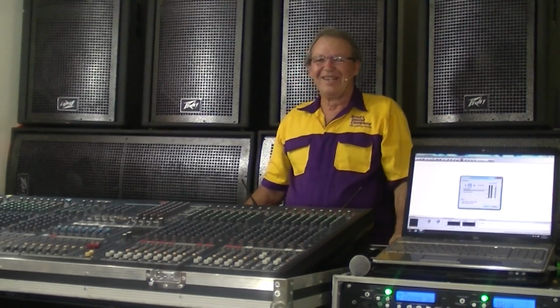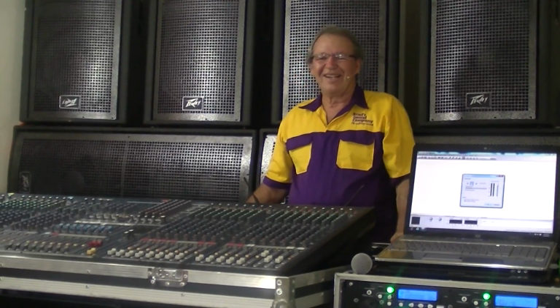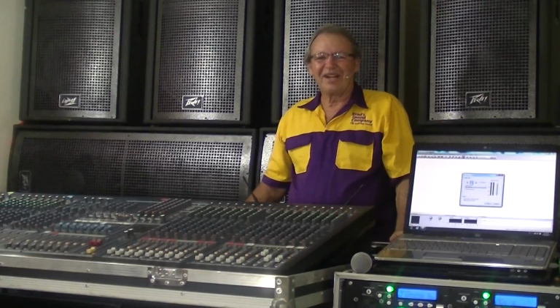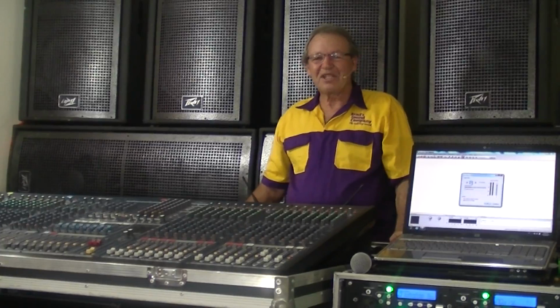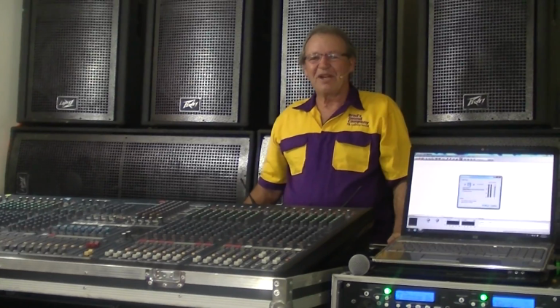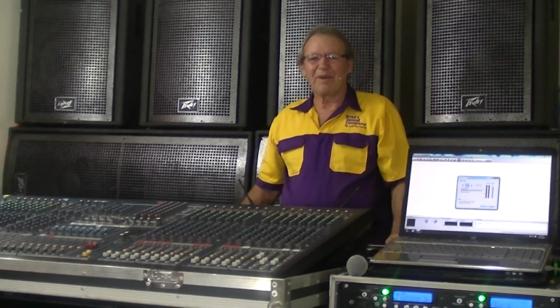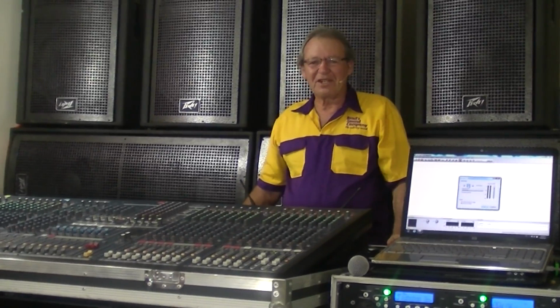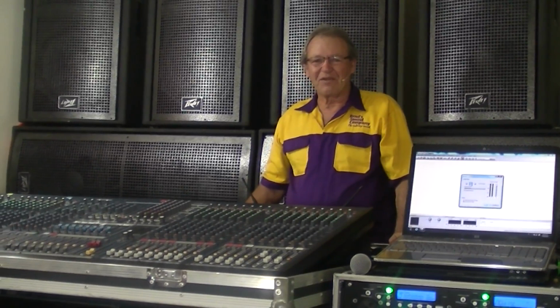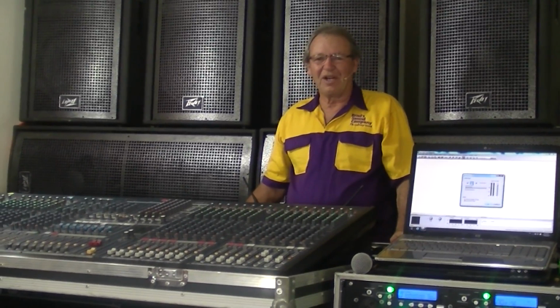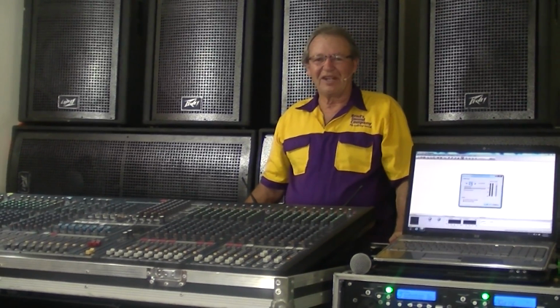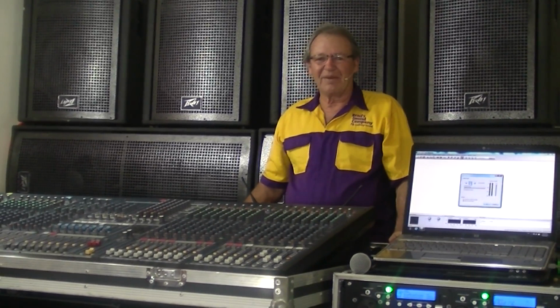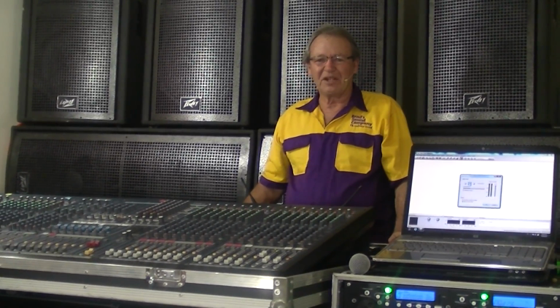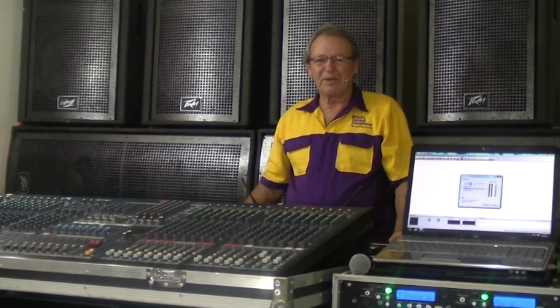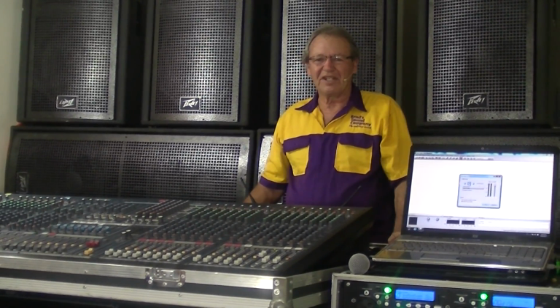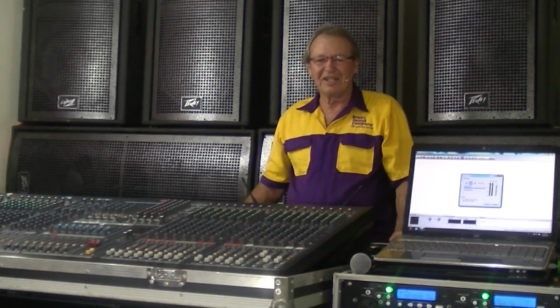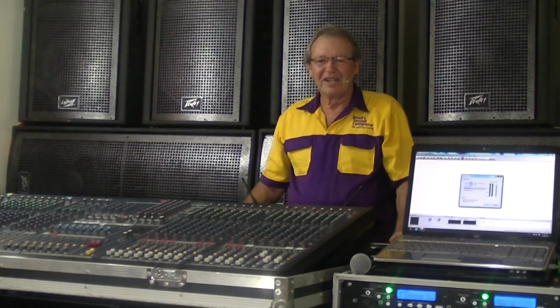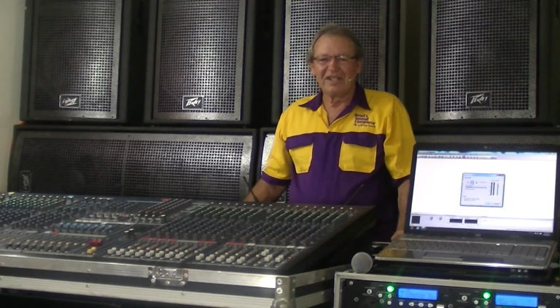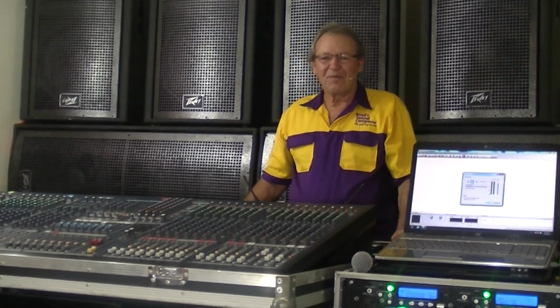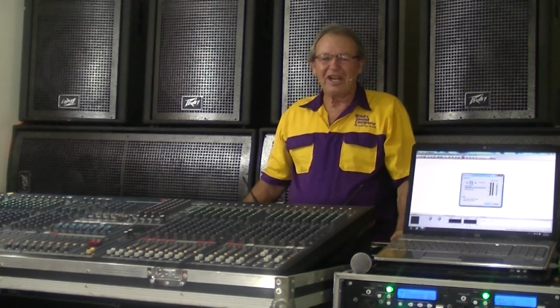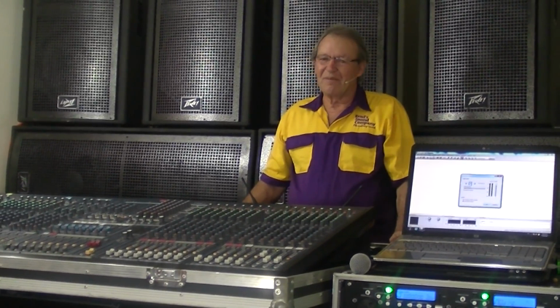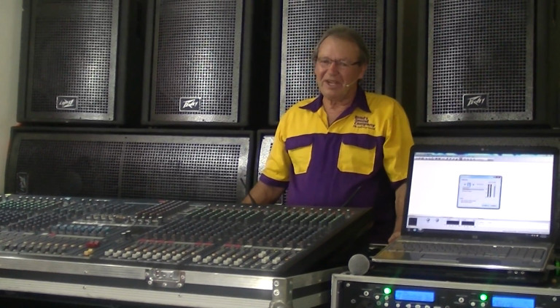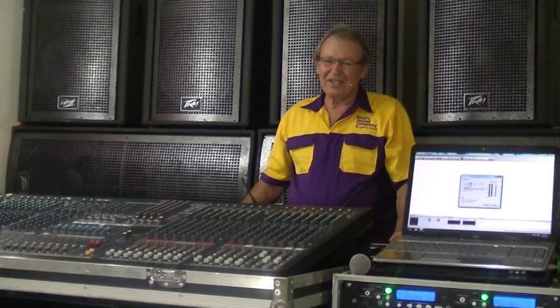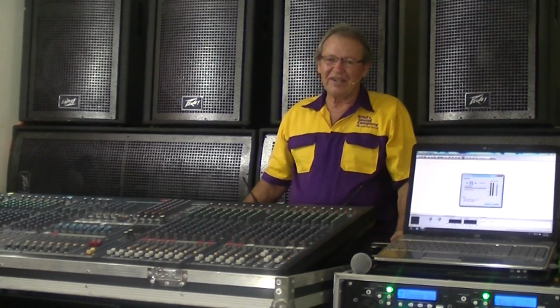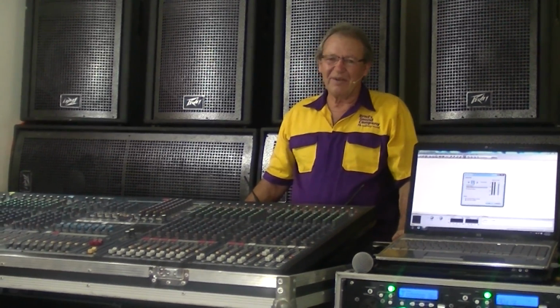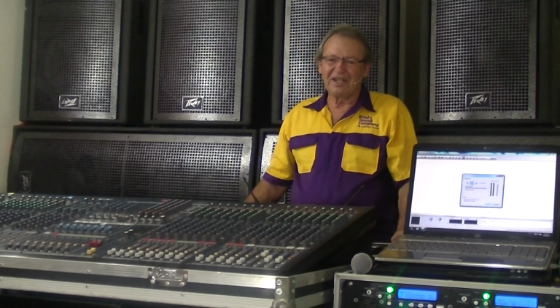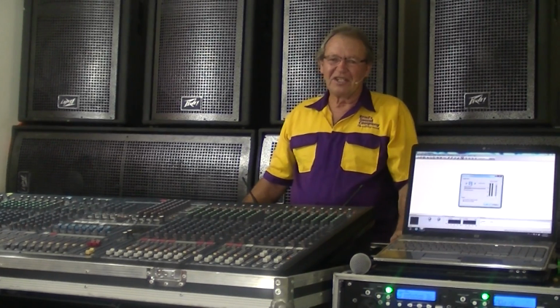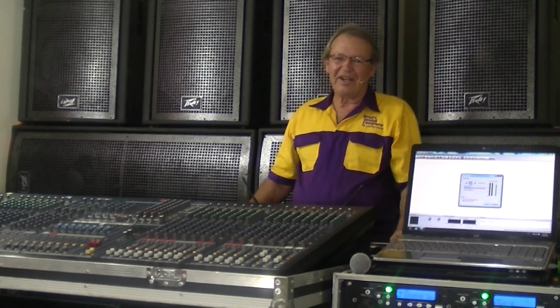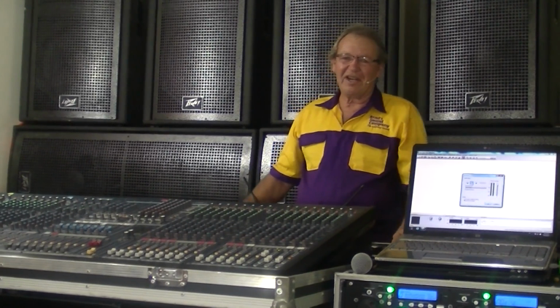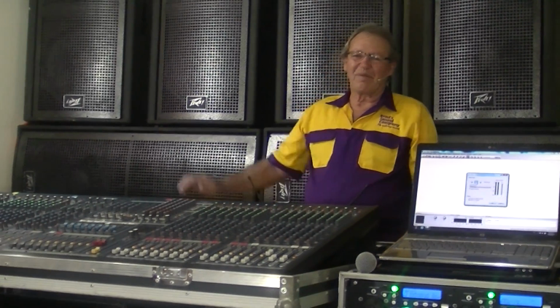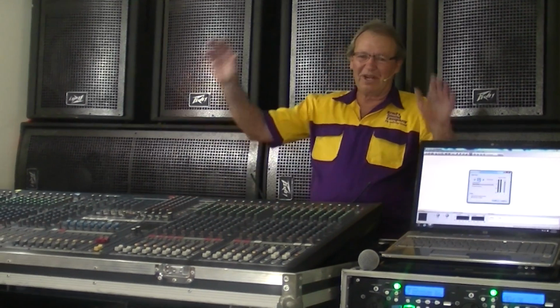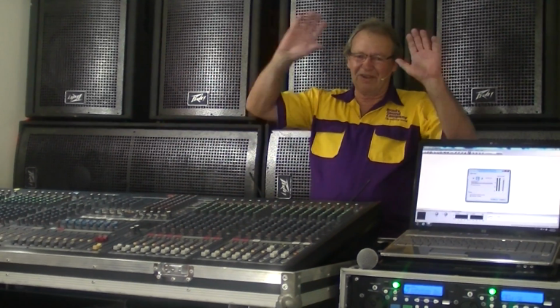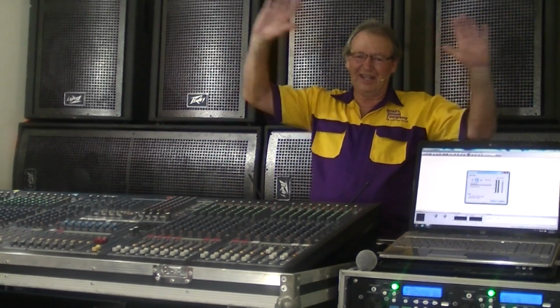Okay, well that's about the basics for wiring up loudspeakers. Brad from Brad Sound Company, signing out. Bye for now.